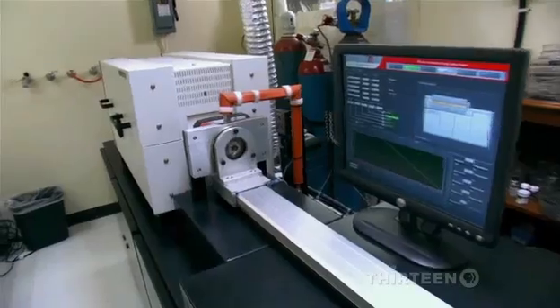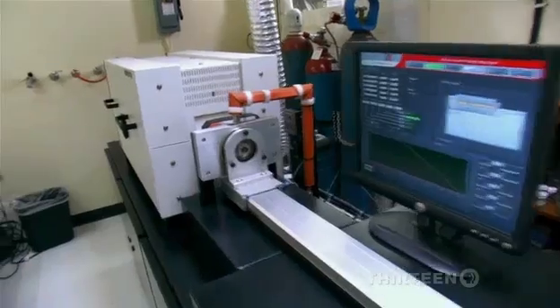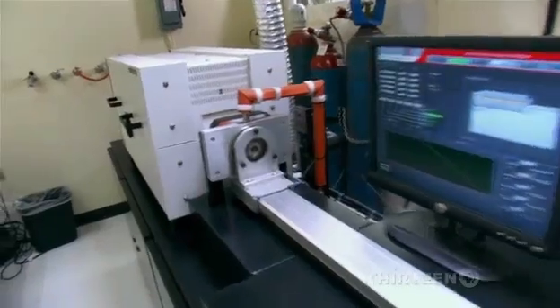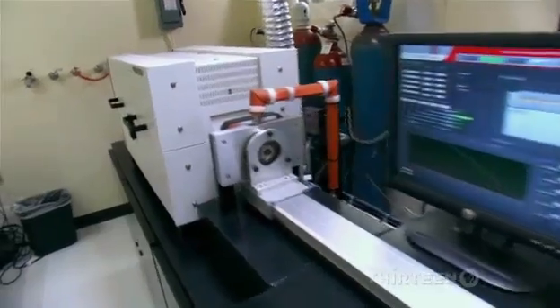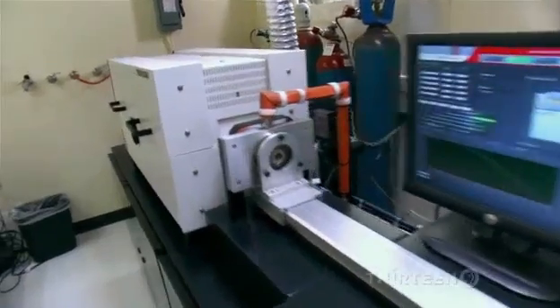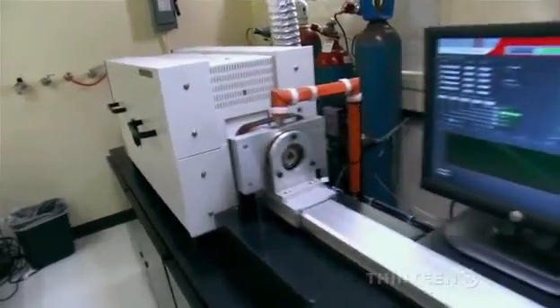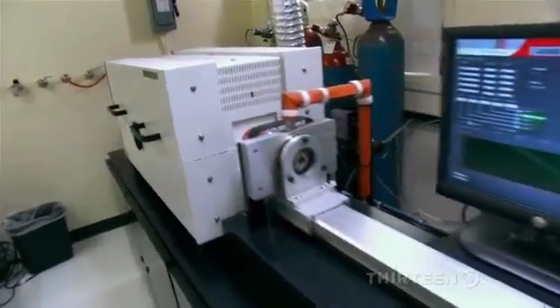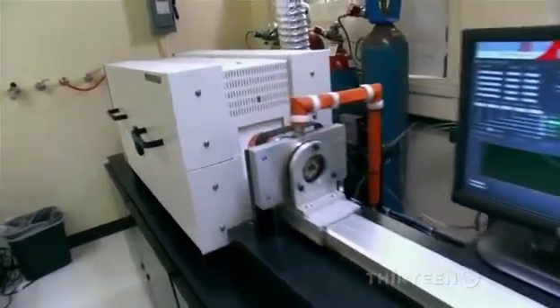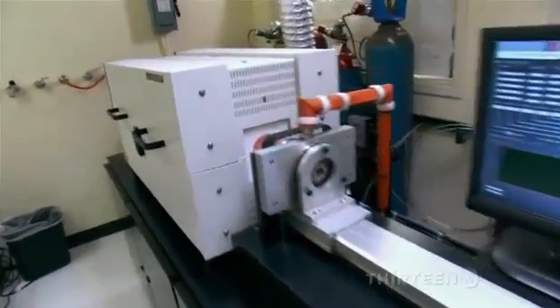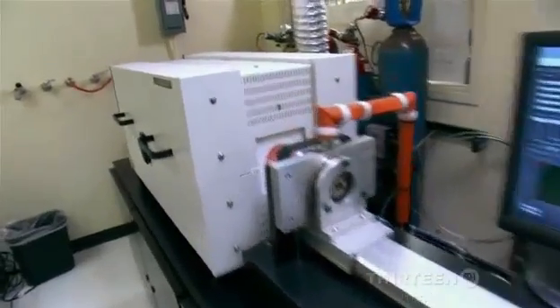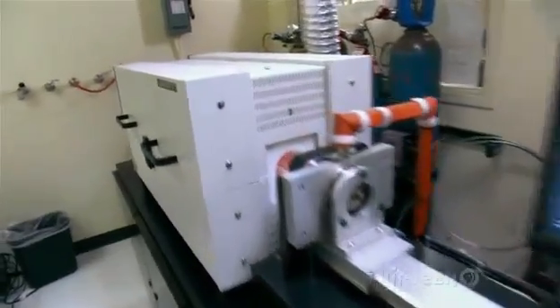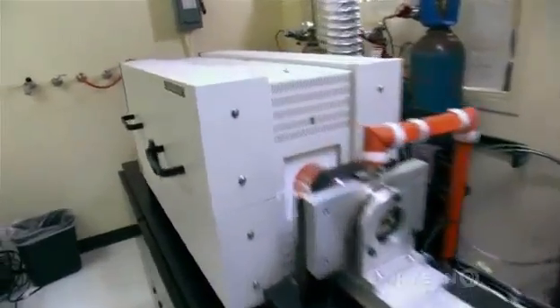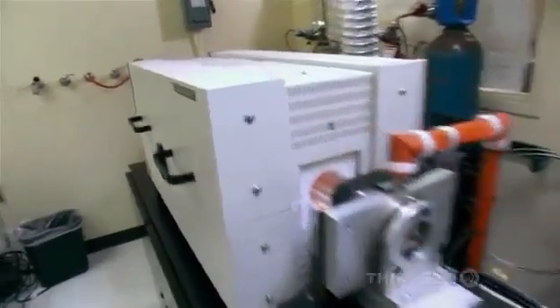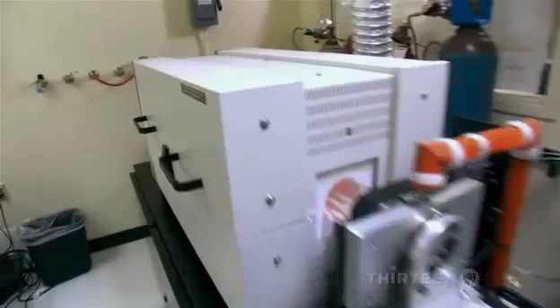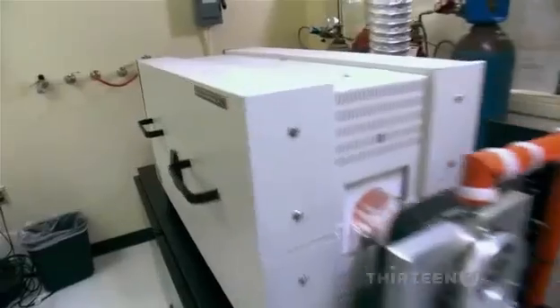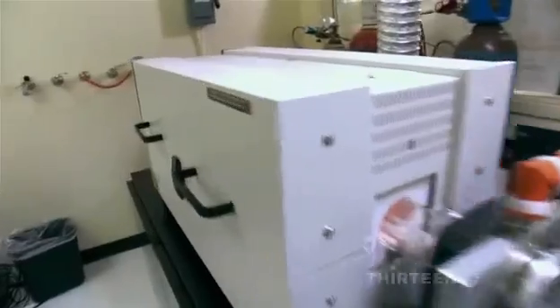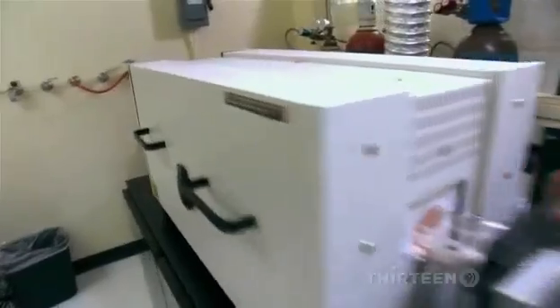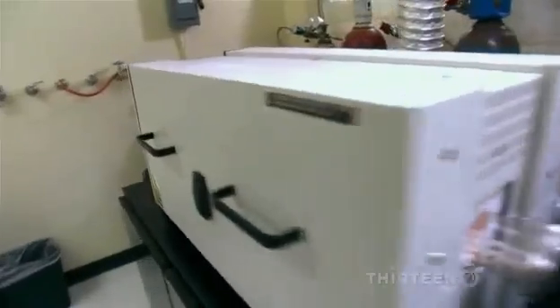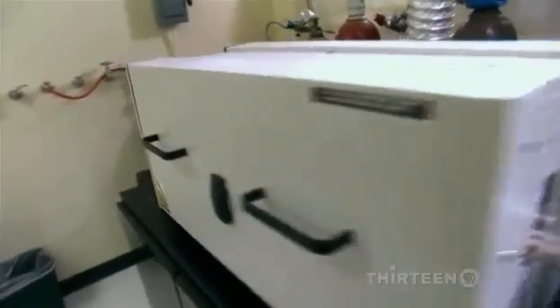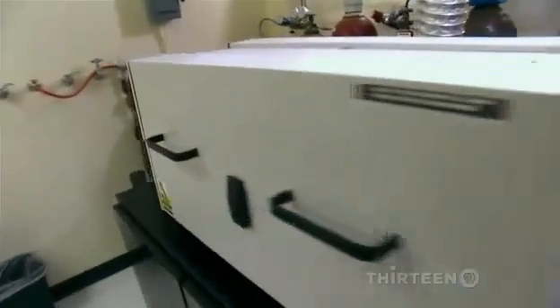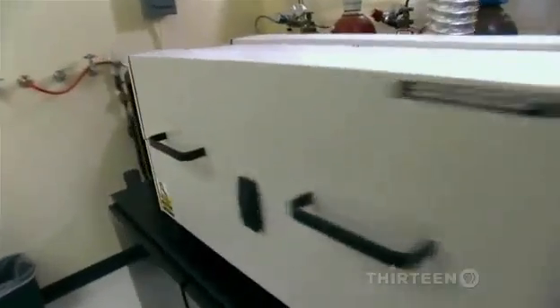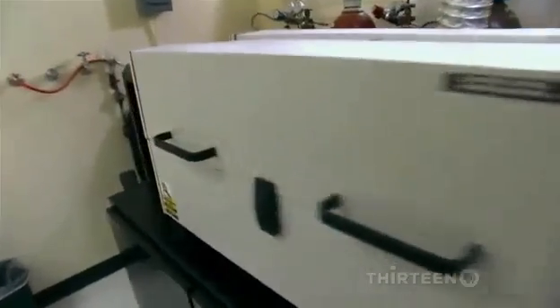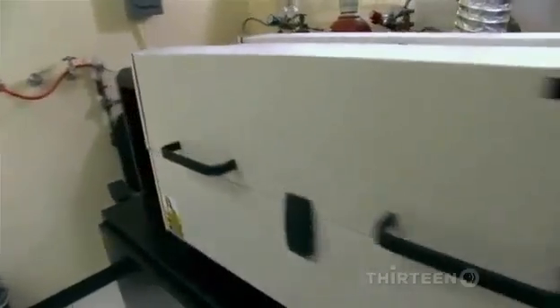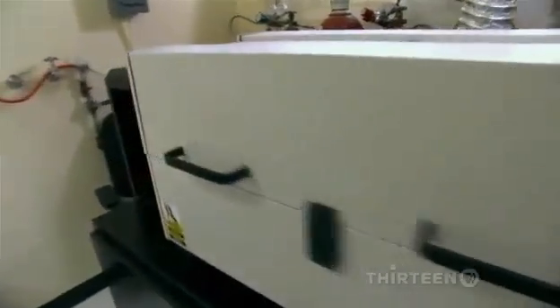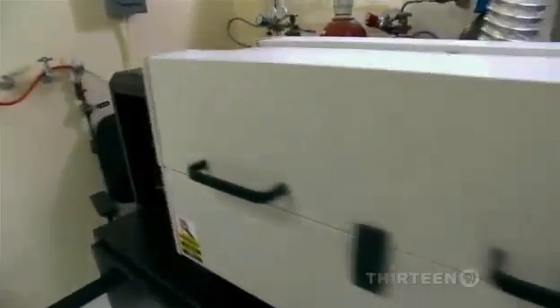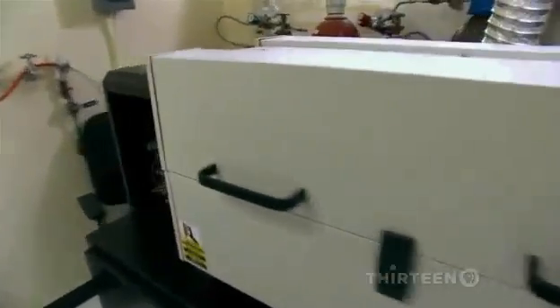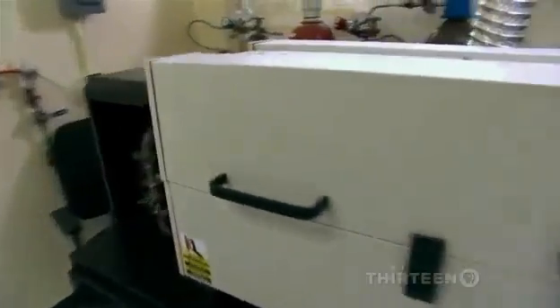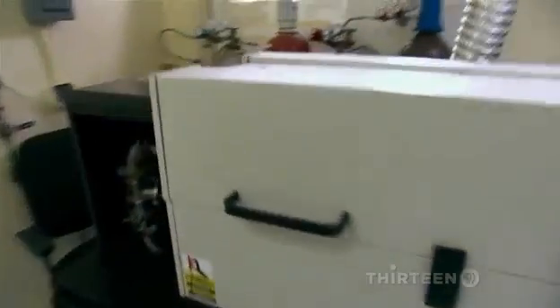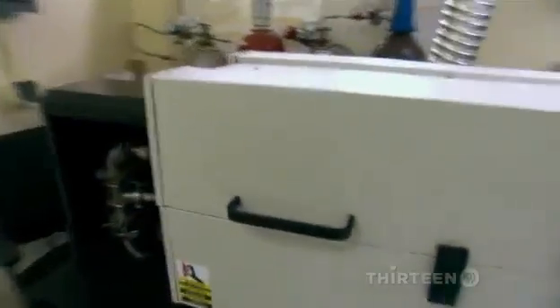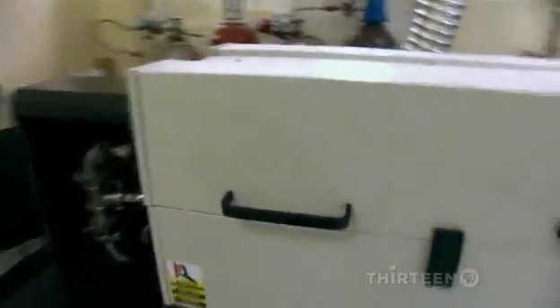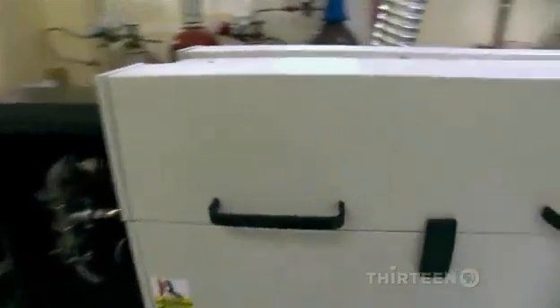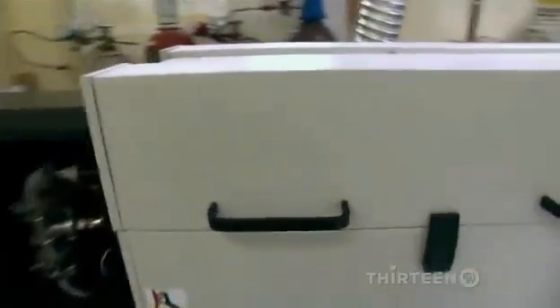And three: this furnace, which is really, really hot.